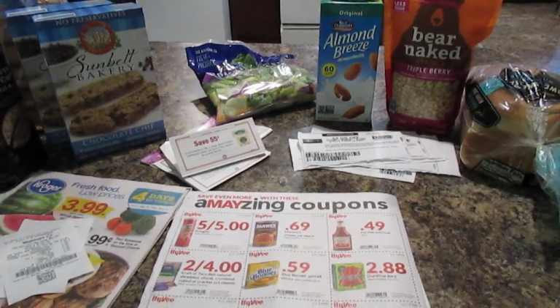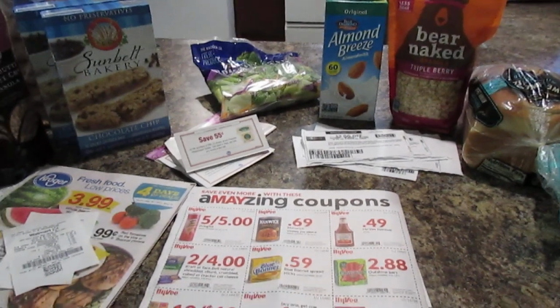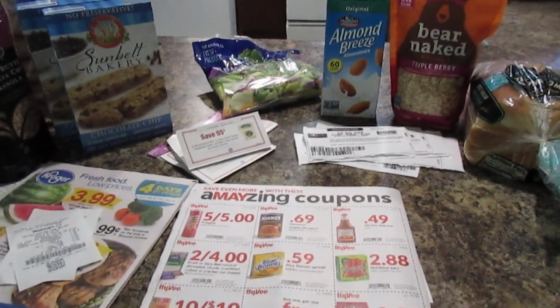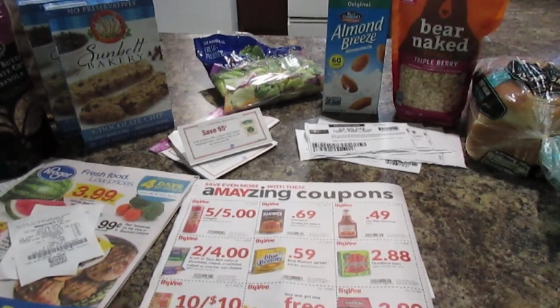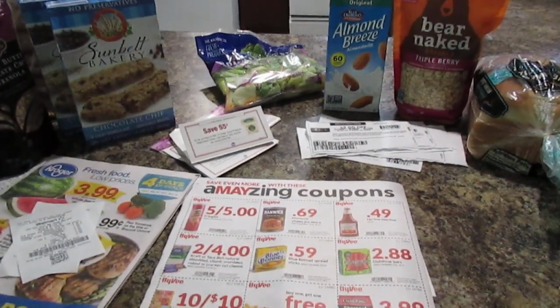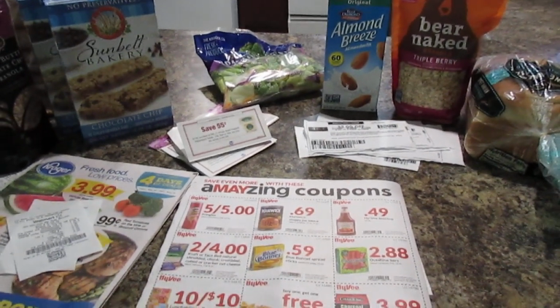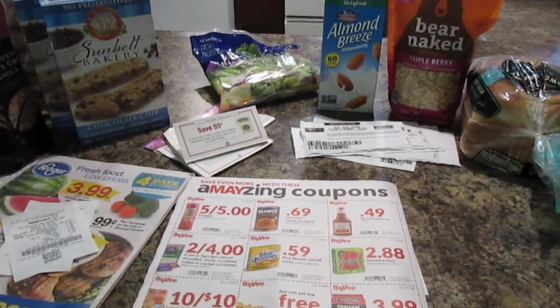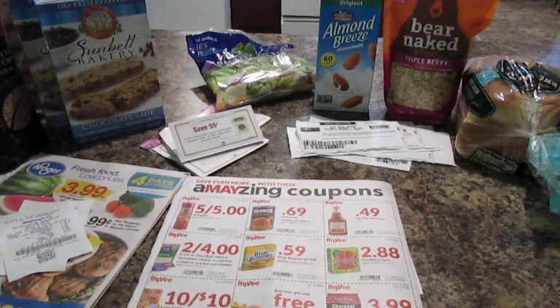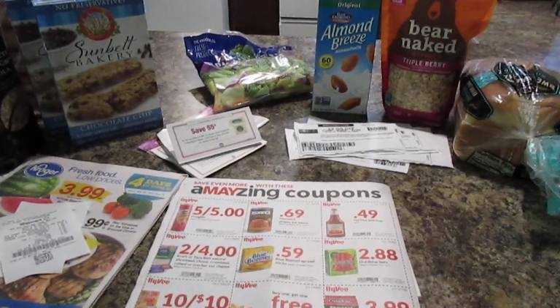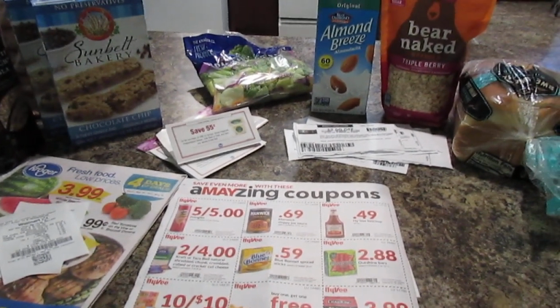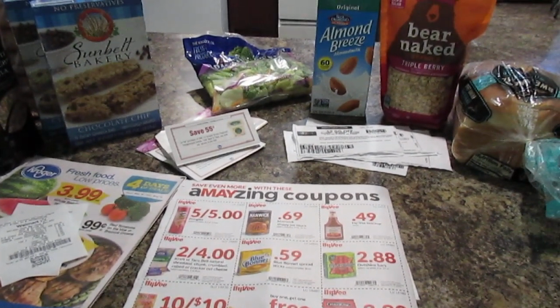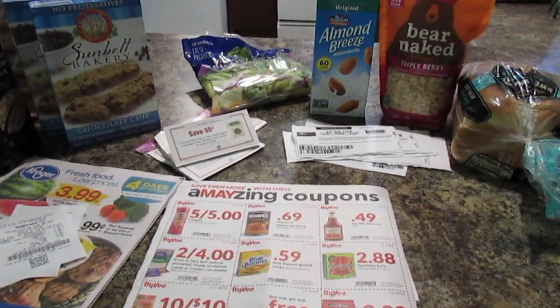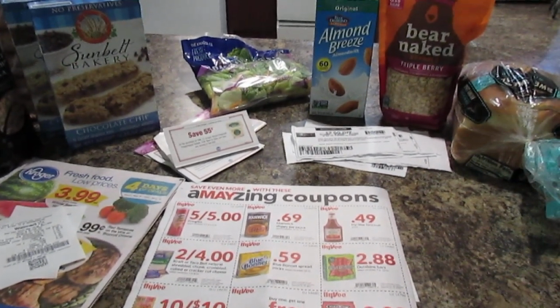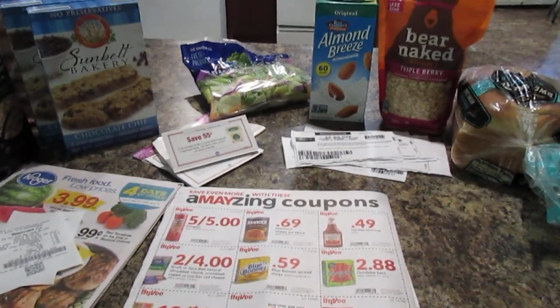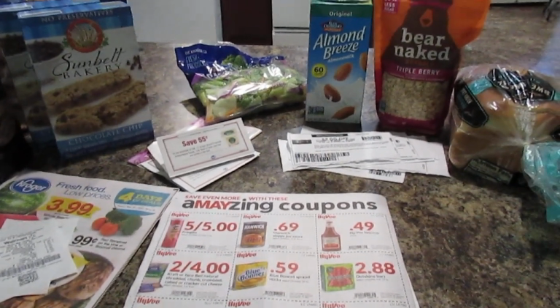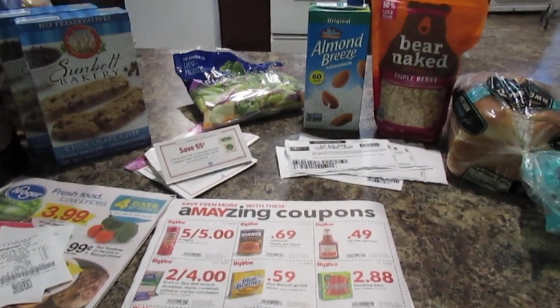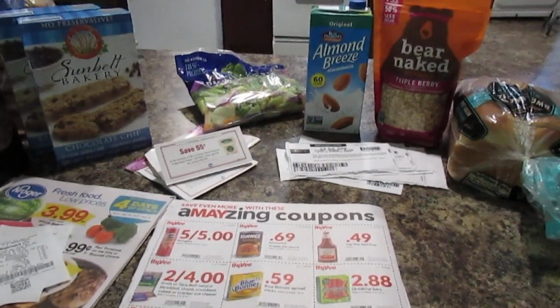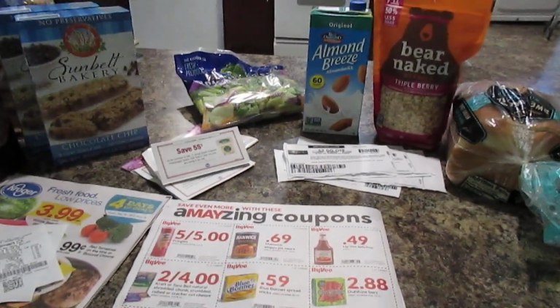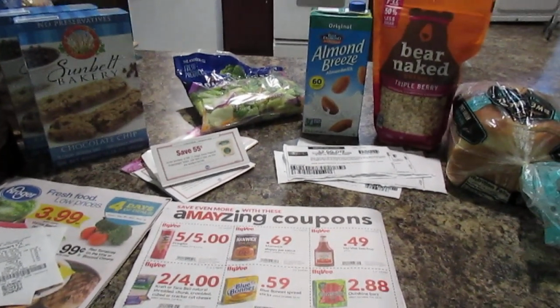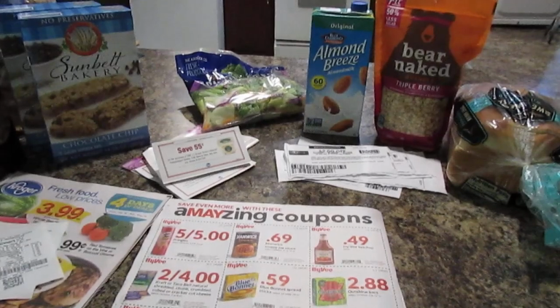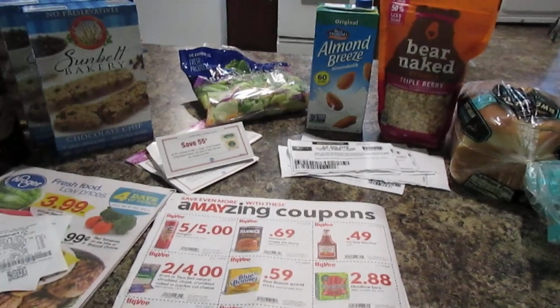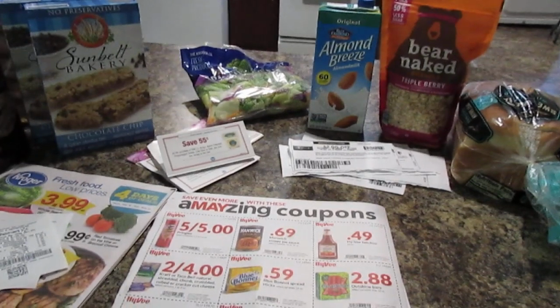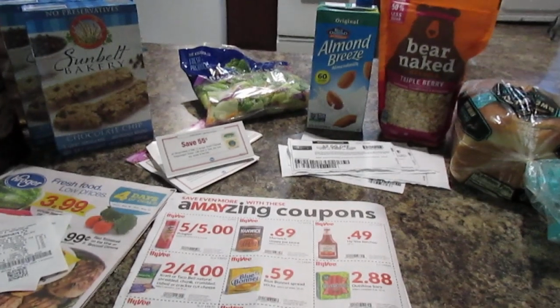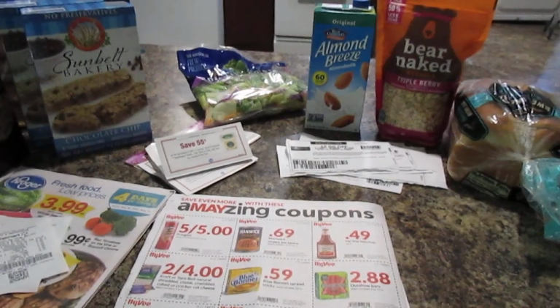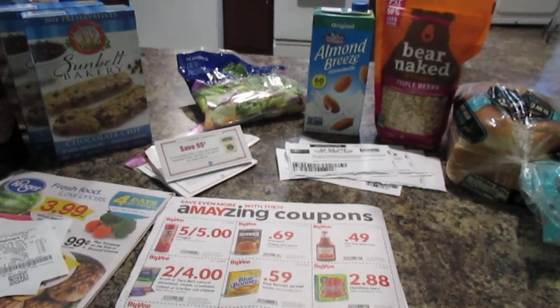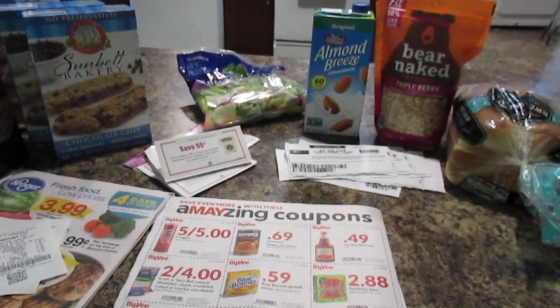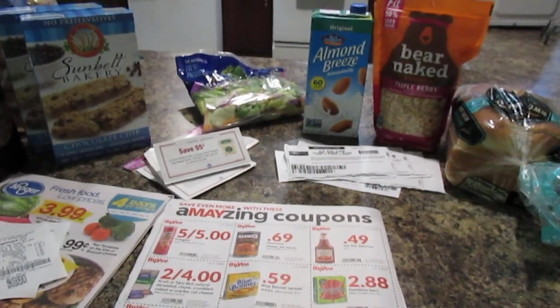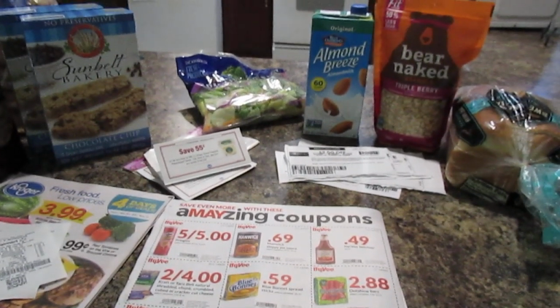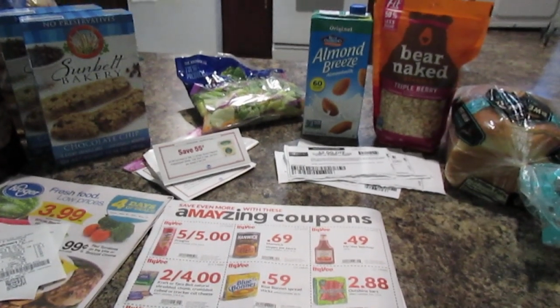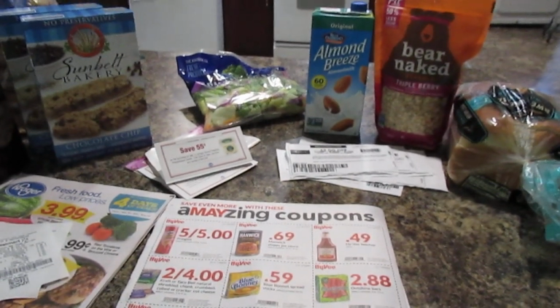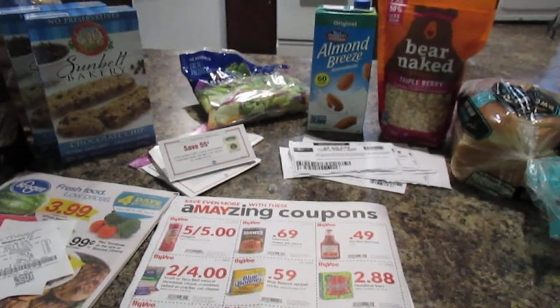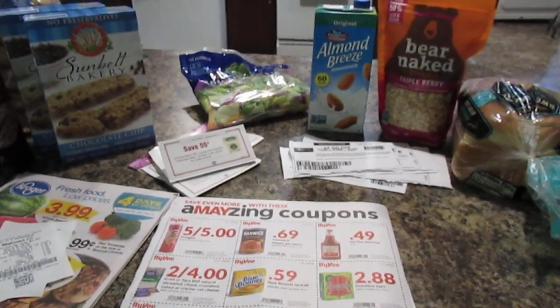Hey guys, just want to show you a couple good deals I got today. I ended up going to Walmart, Kroger, and Hy-Vee.